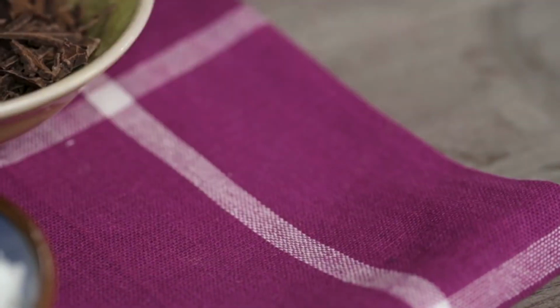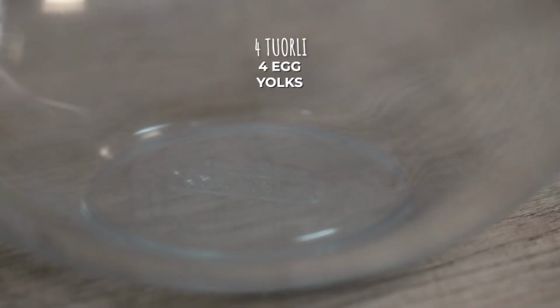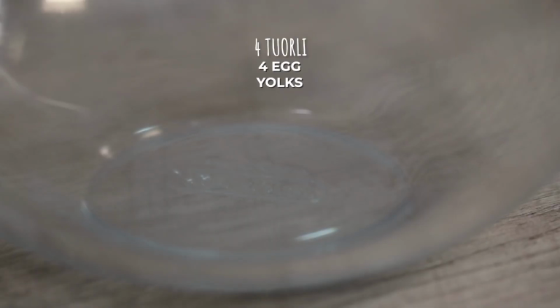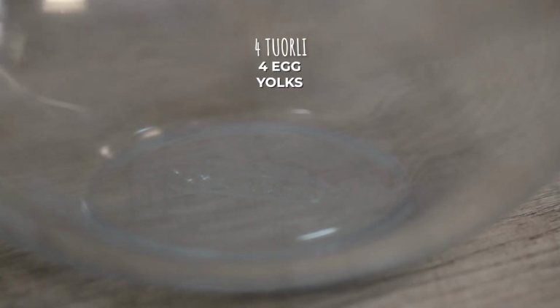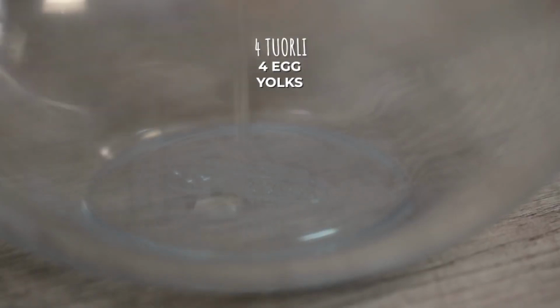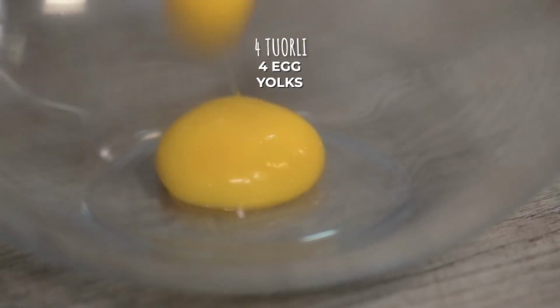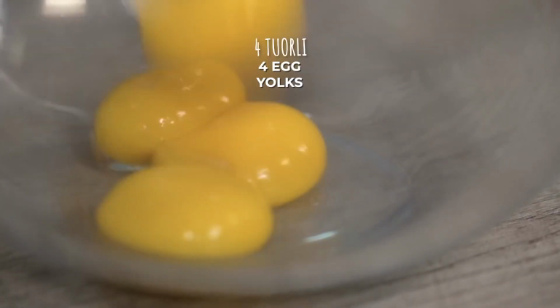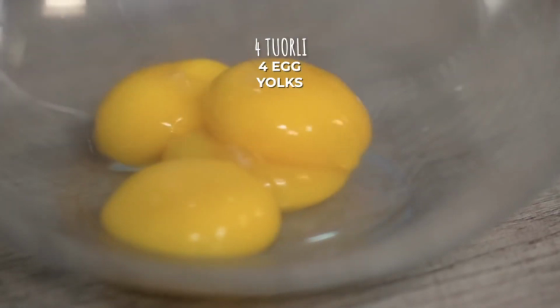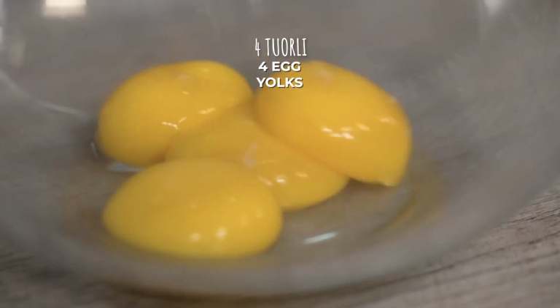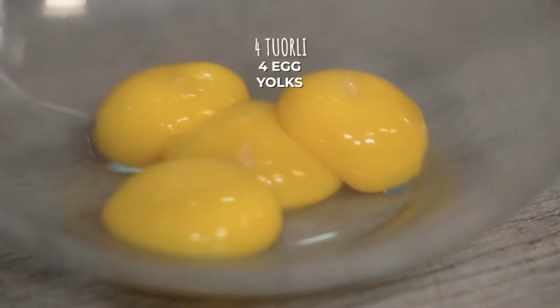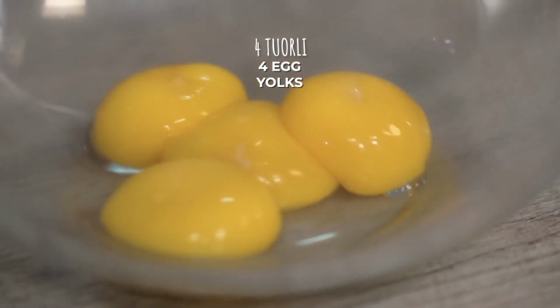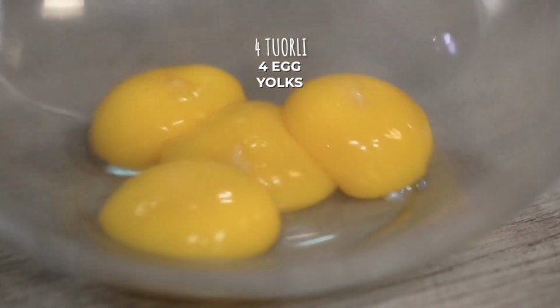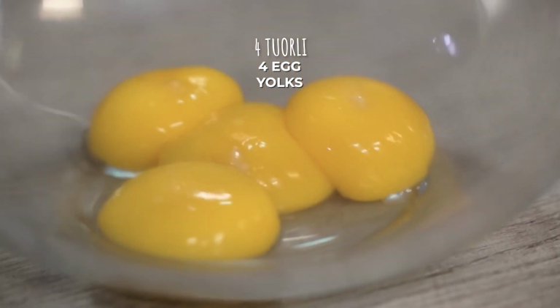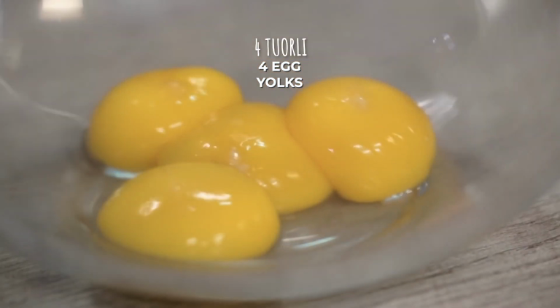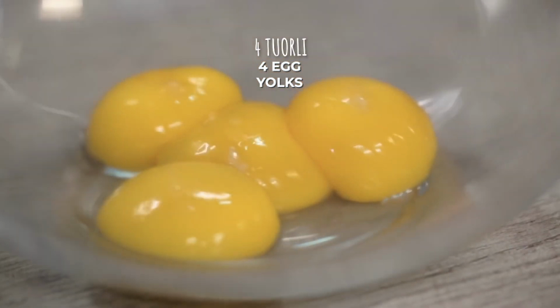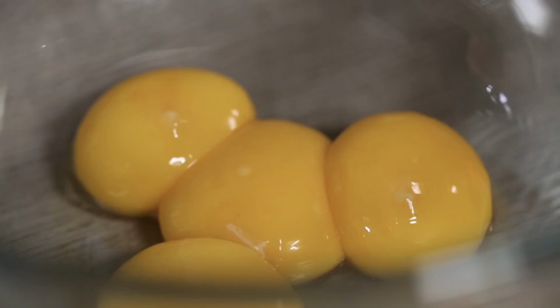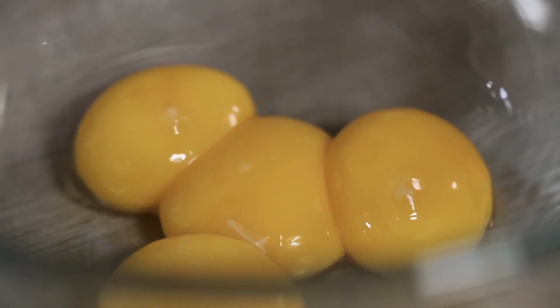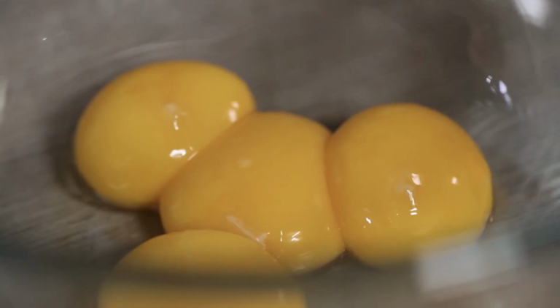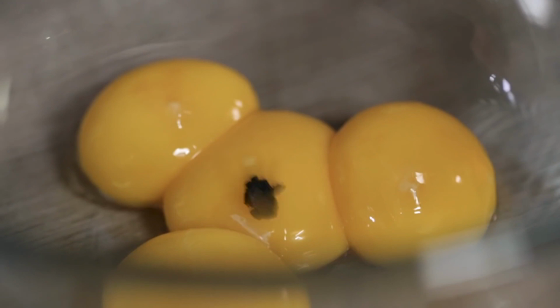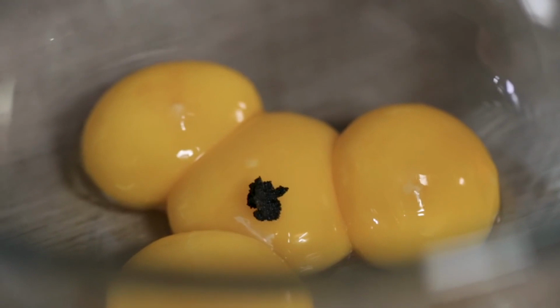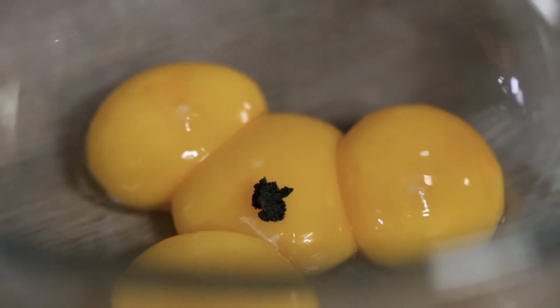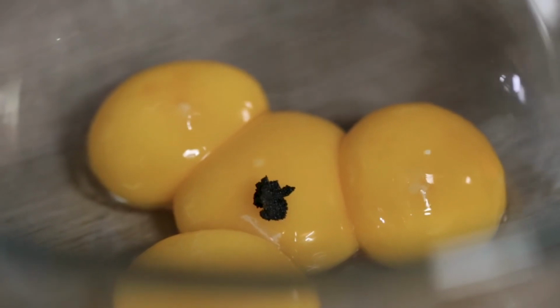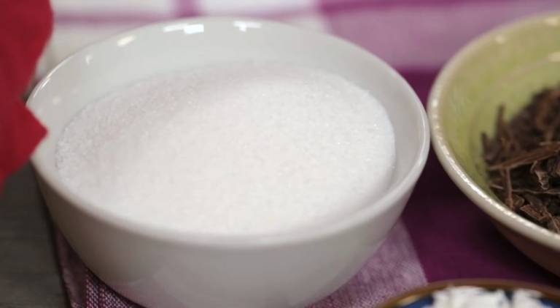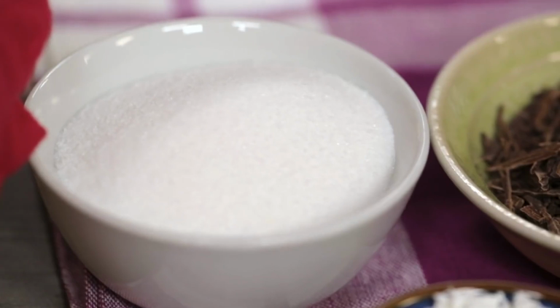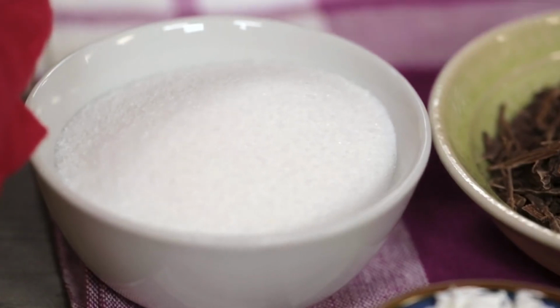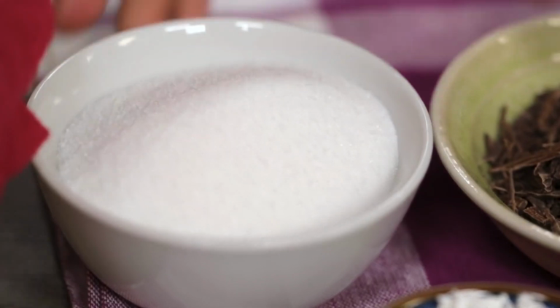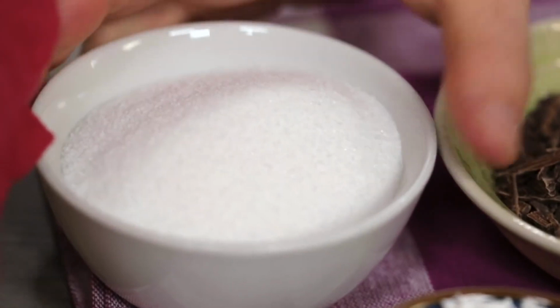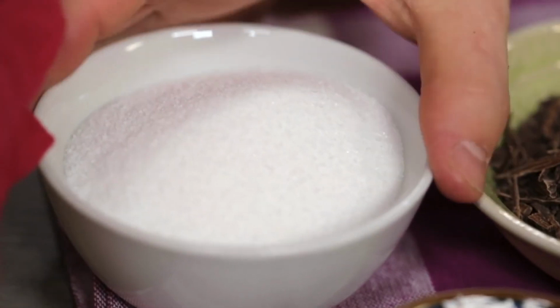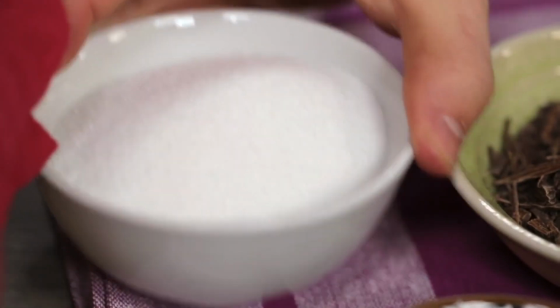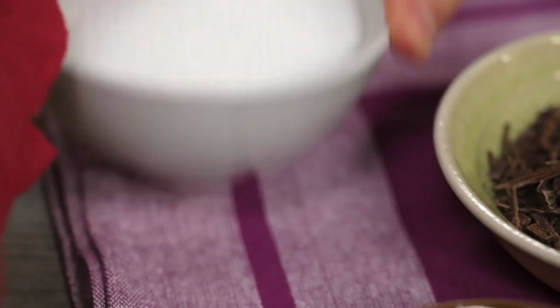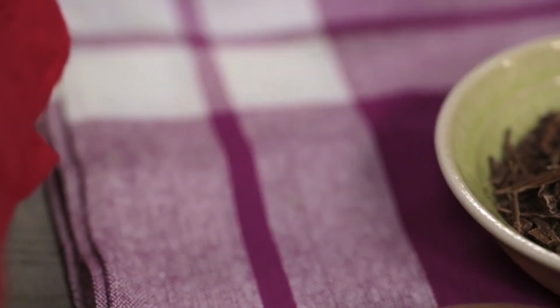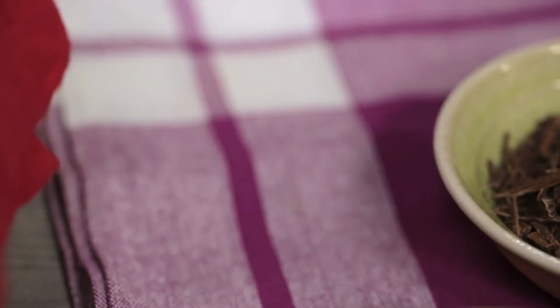Separately in the bowl, let's pour the egg yolks, then the vanilla seeds, then the sugar, and mix immediately.